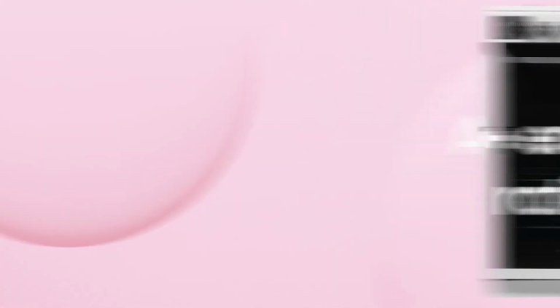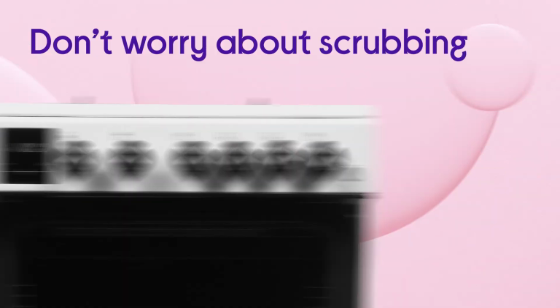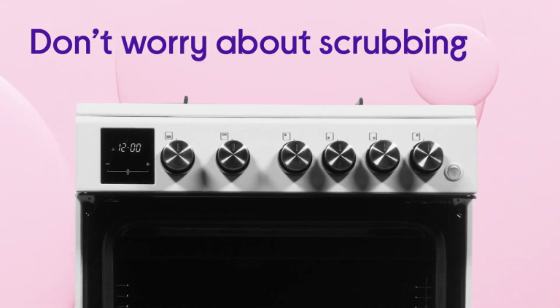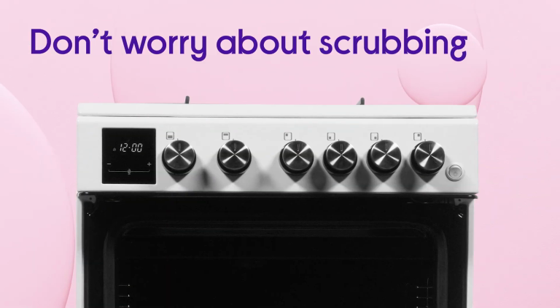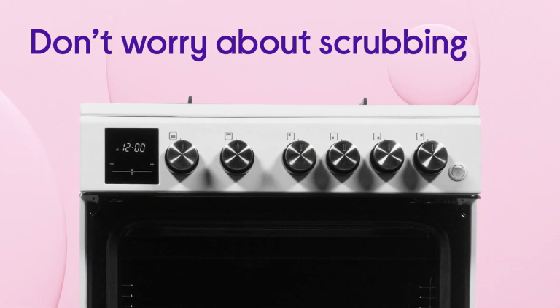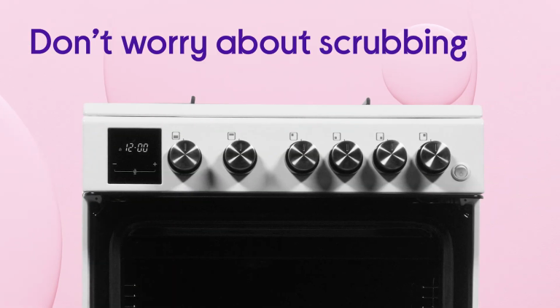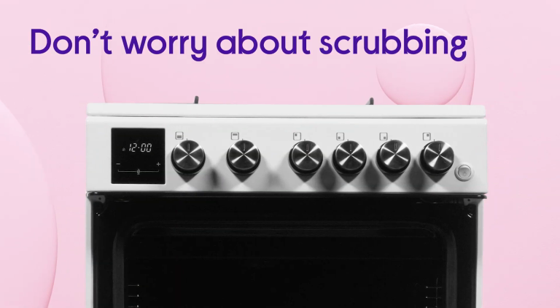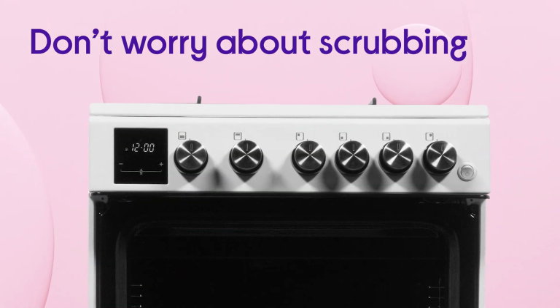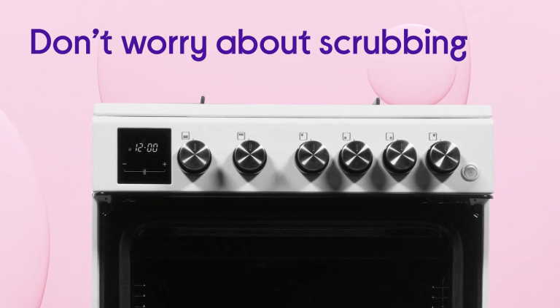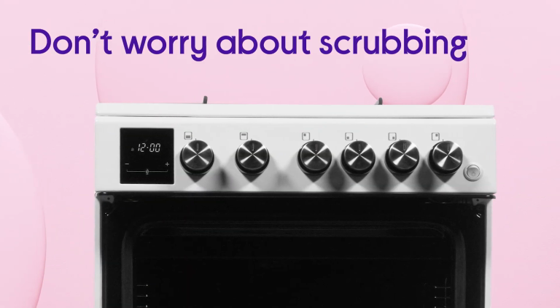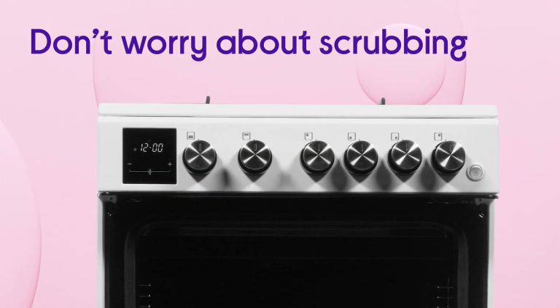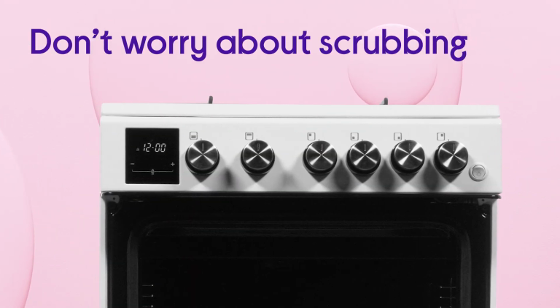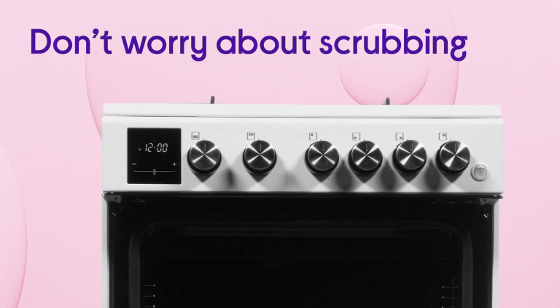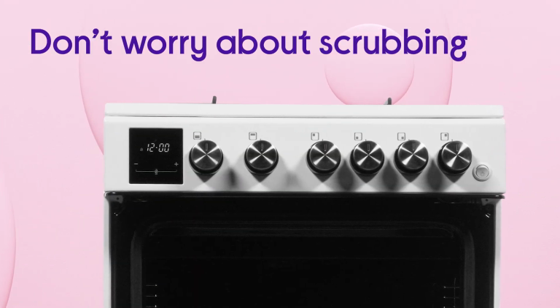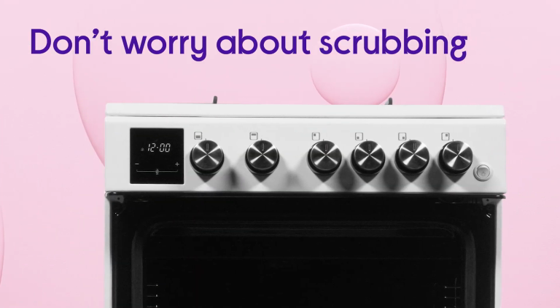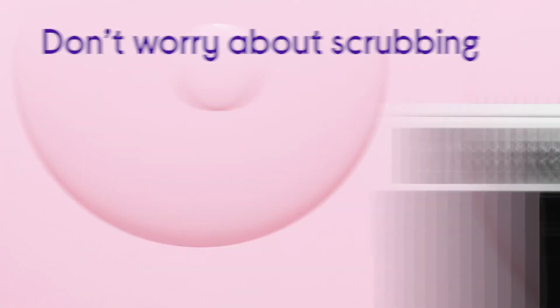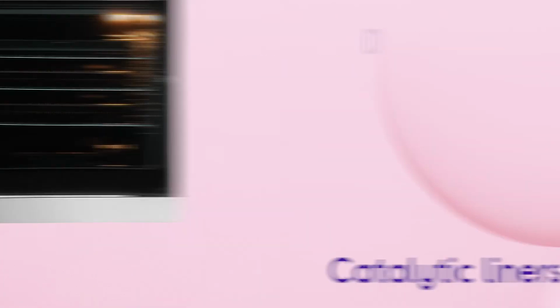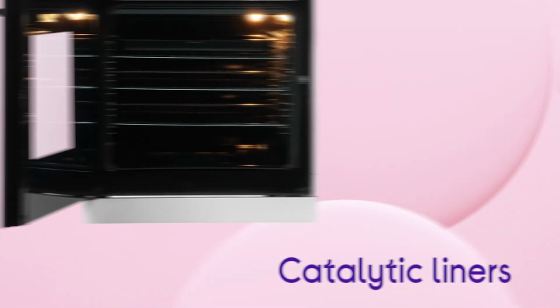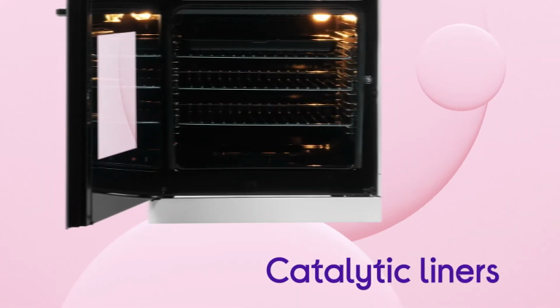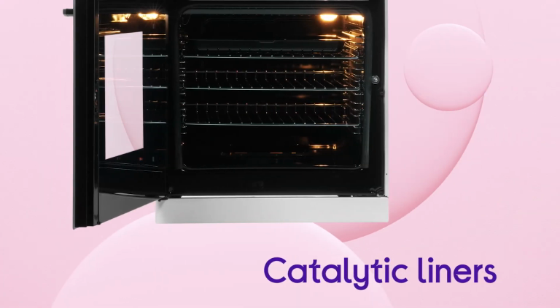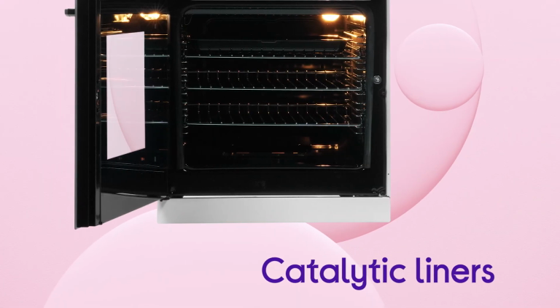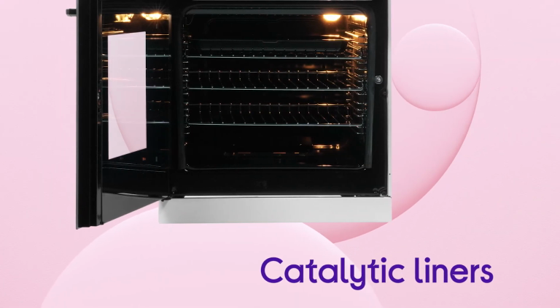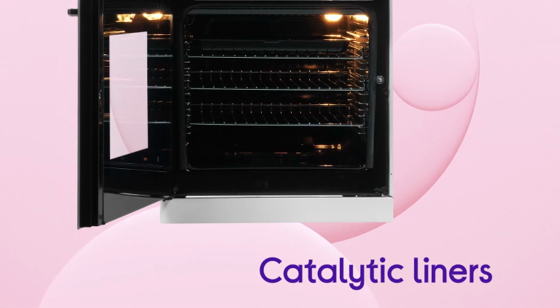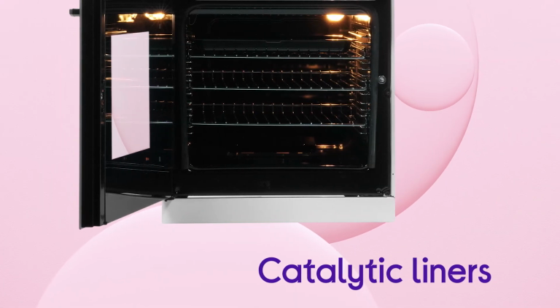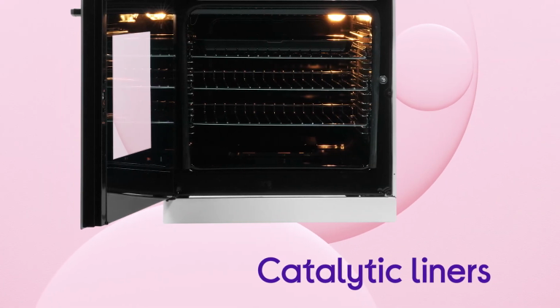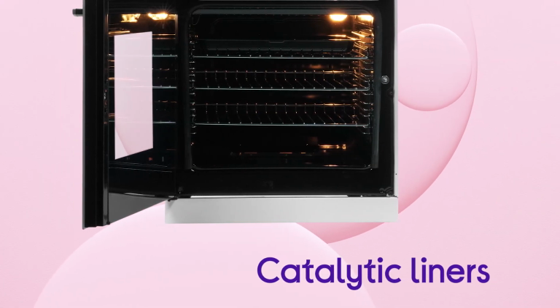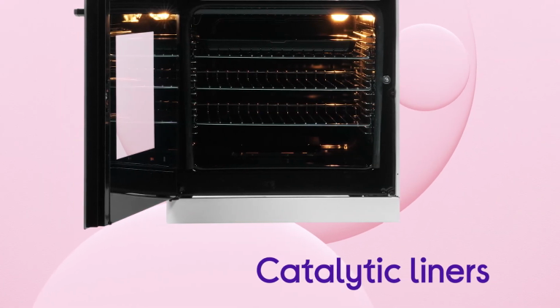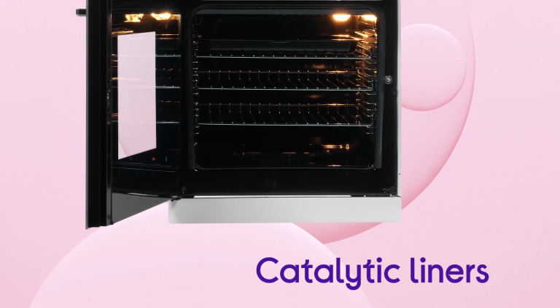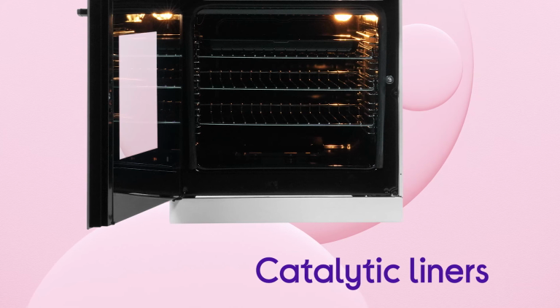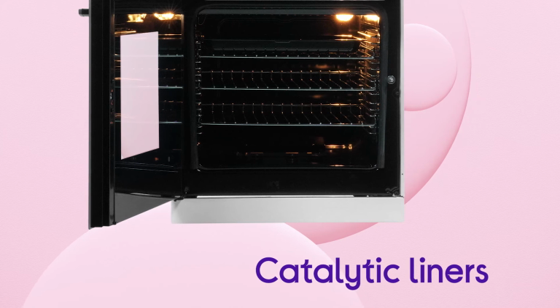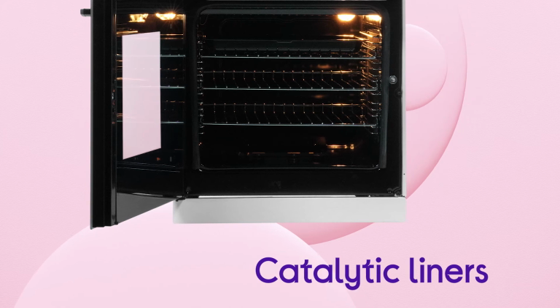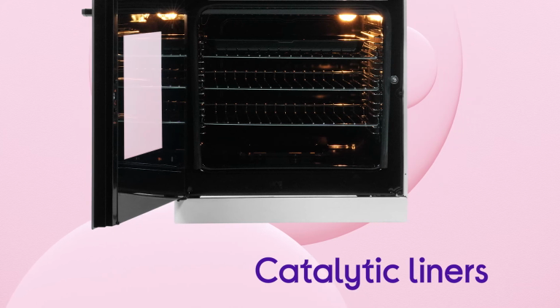You don't have to worry about scrubbing, thanks to the easy cleaning you get with the help of the catalytic liners.